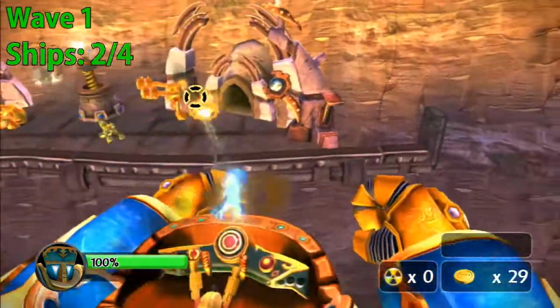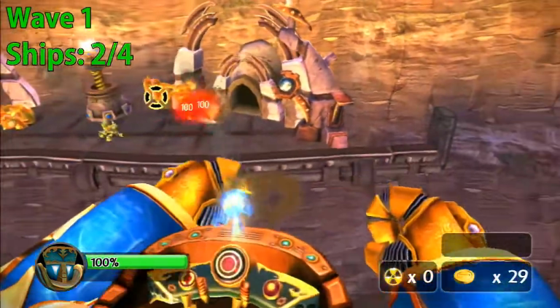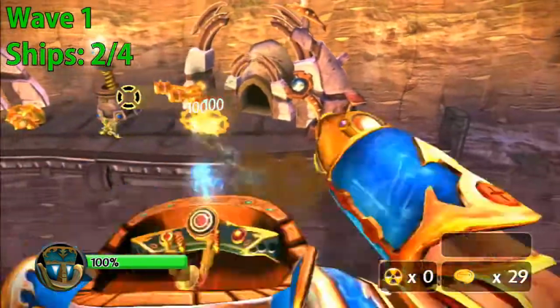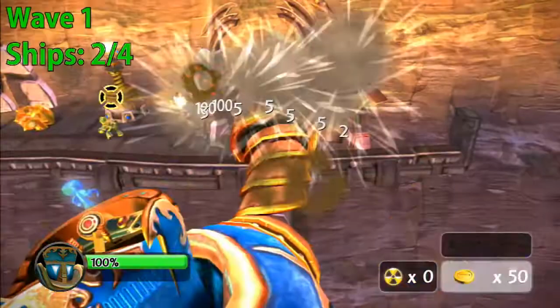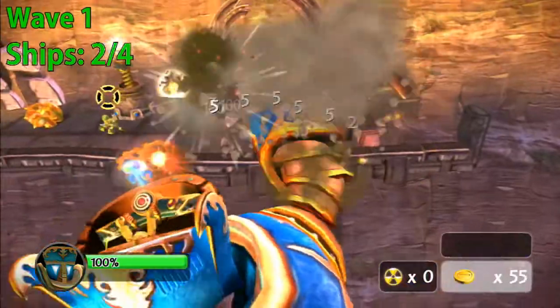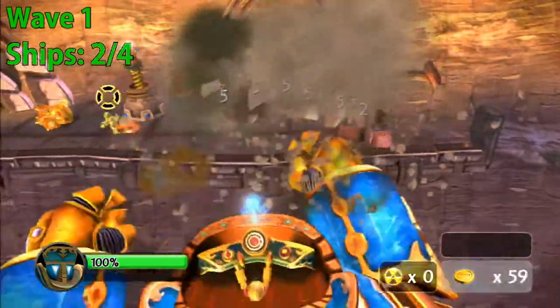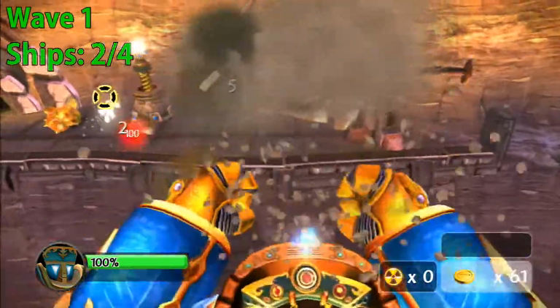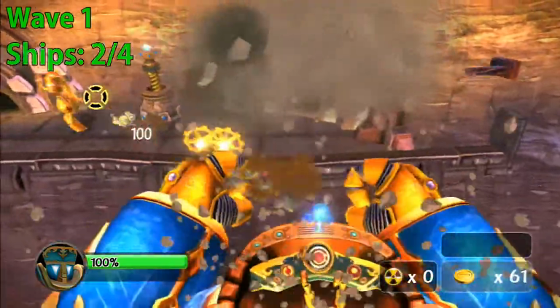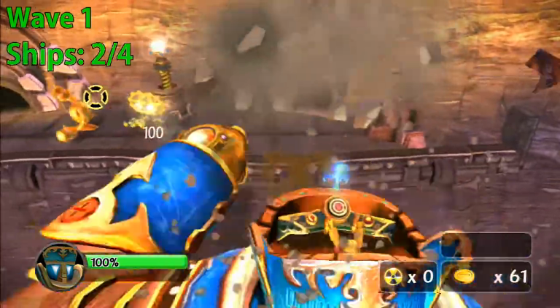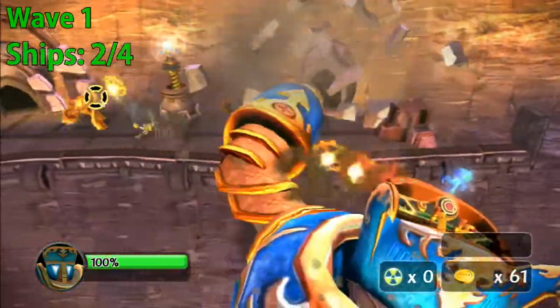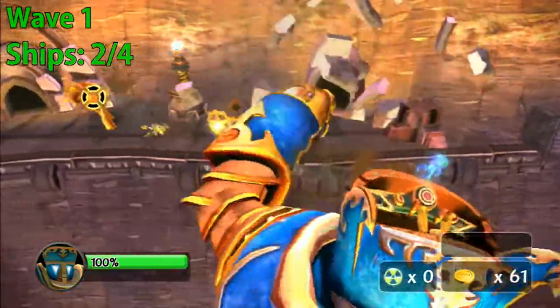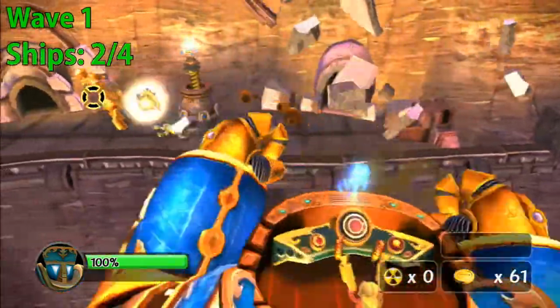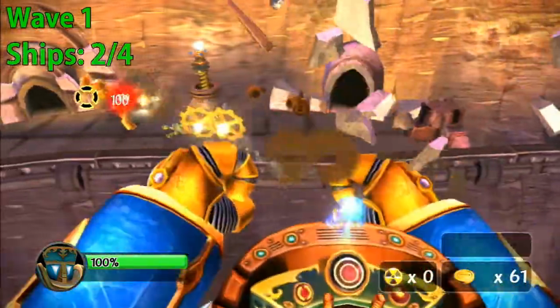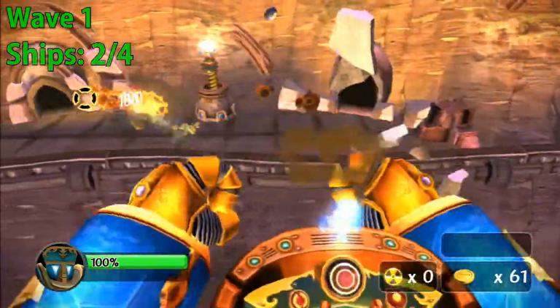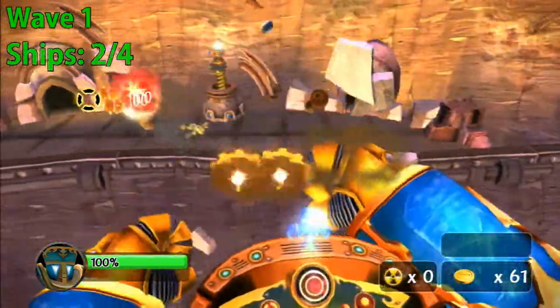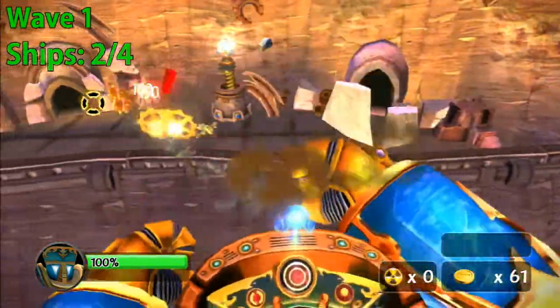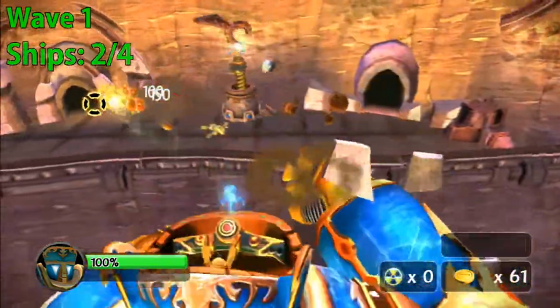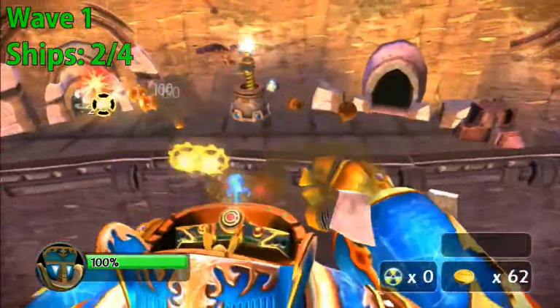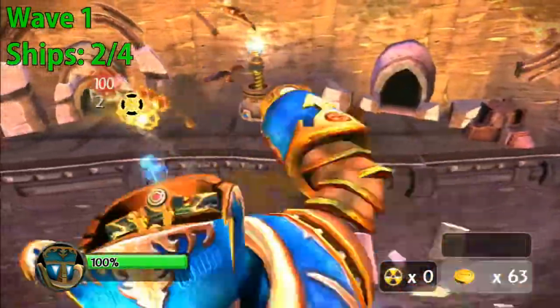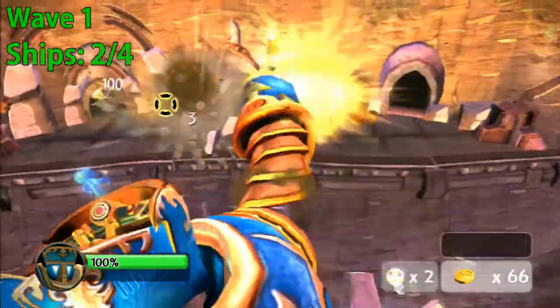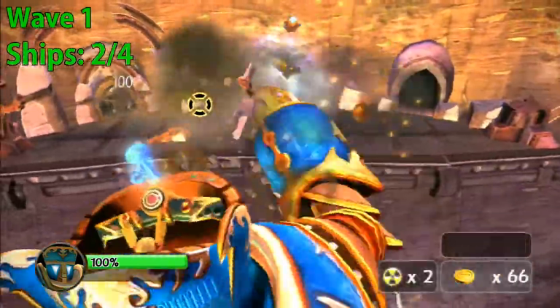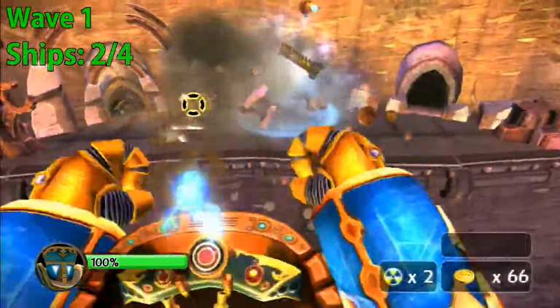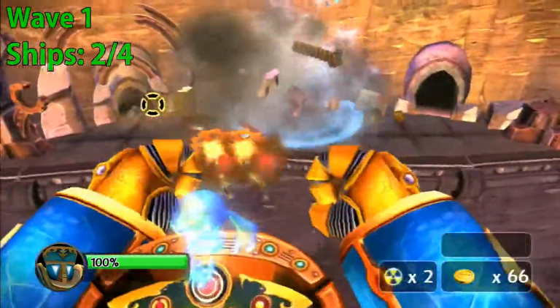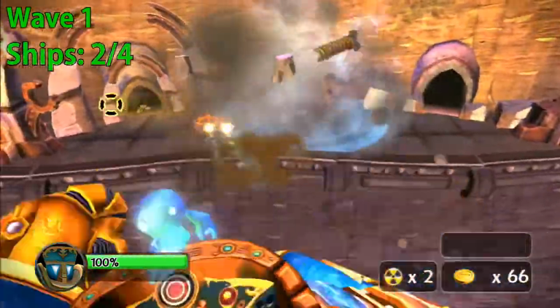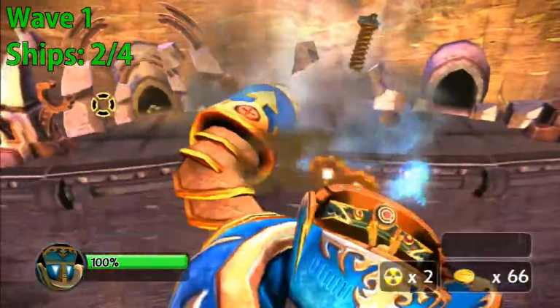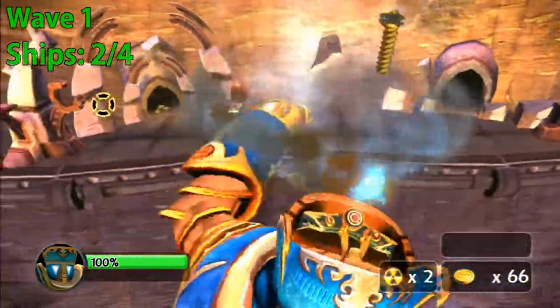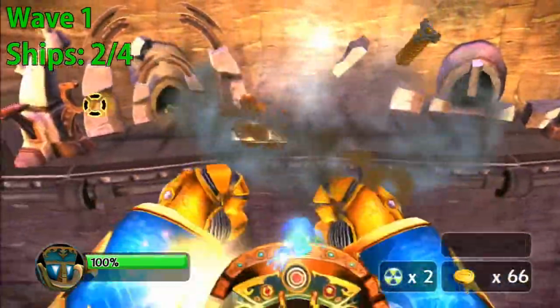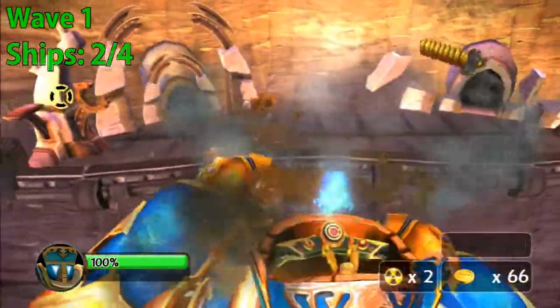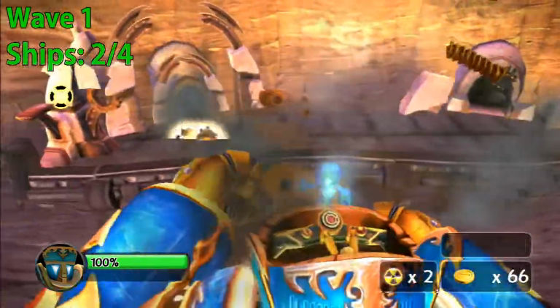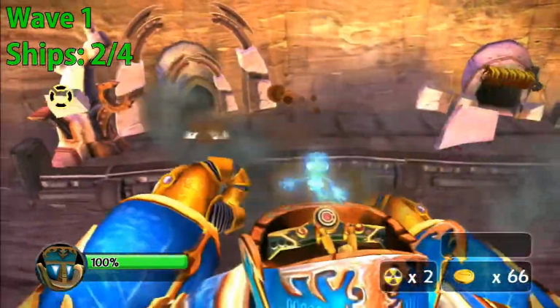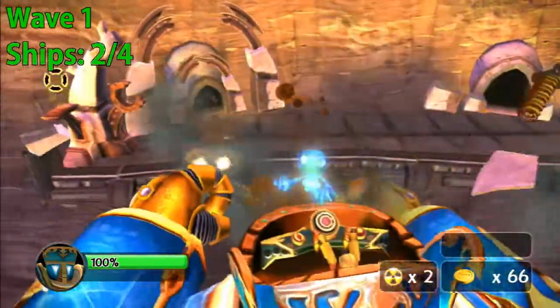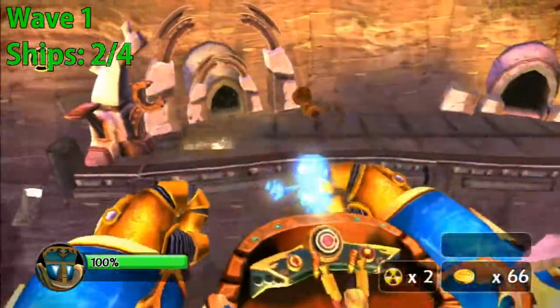The next one is the ground troopers. The ground troopers are fairly simple — just punch them or run into them, as you'll see soon in this gameplay.